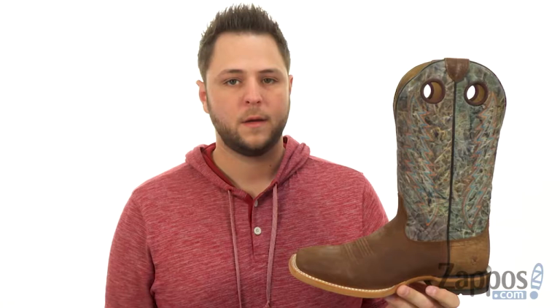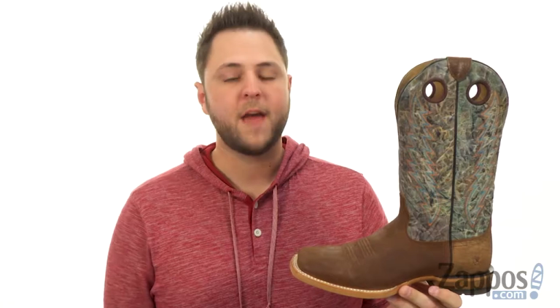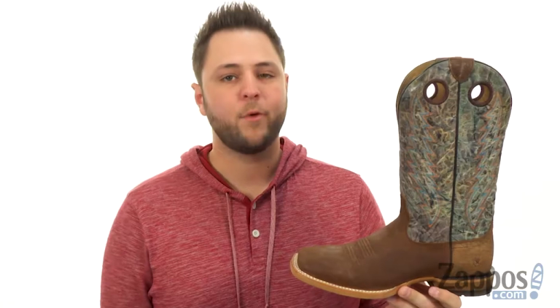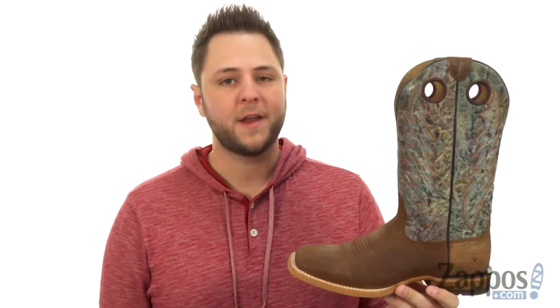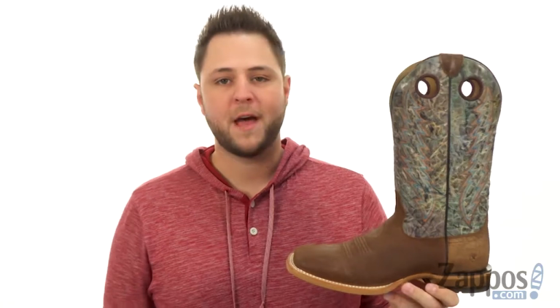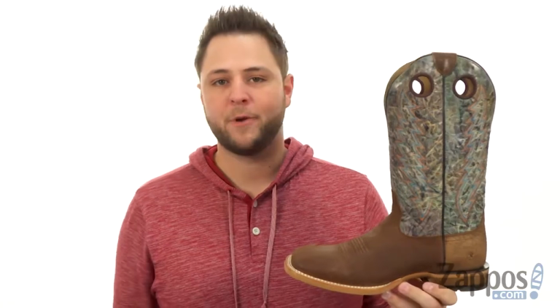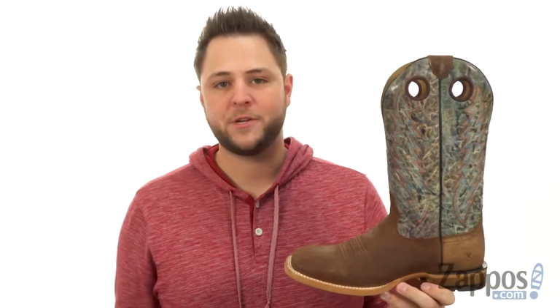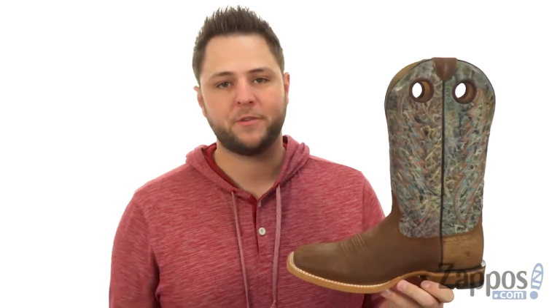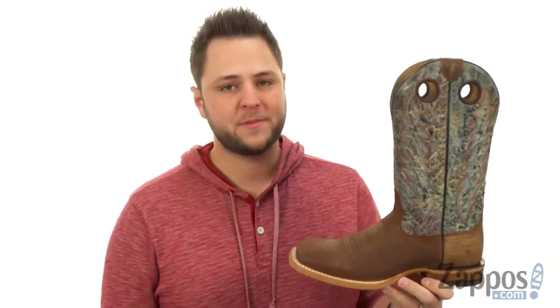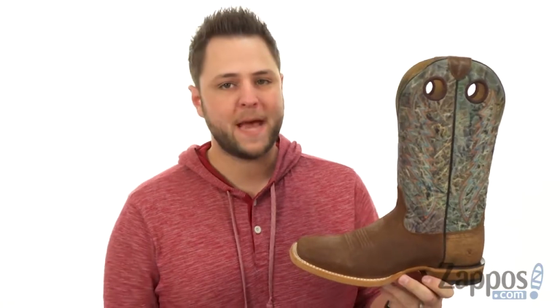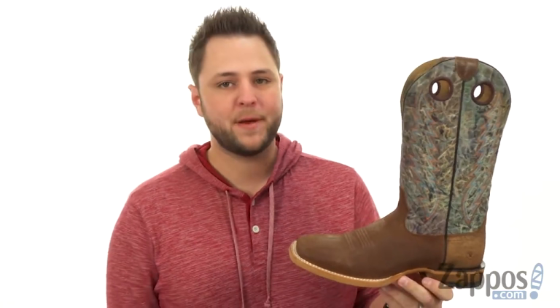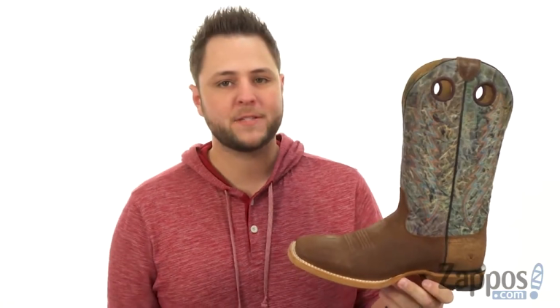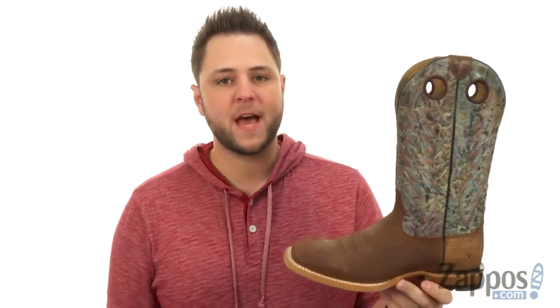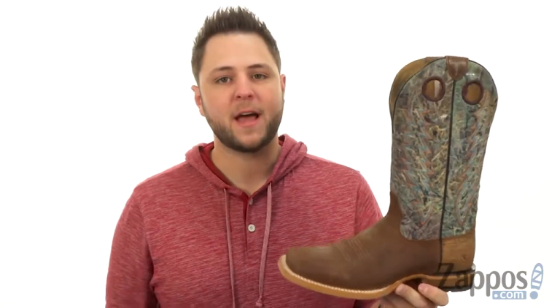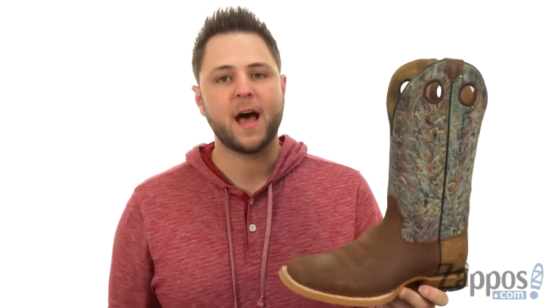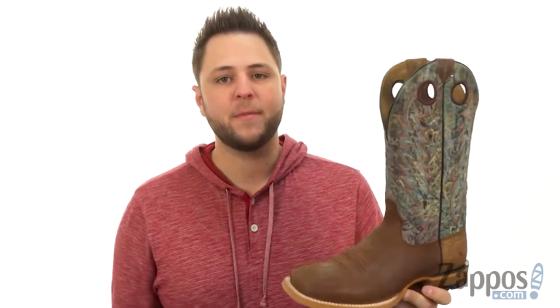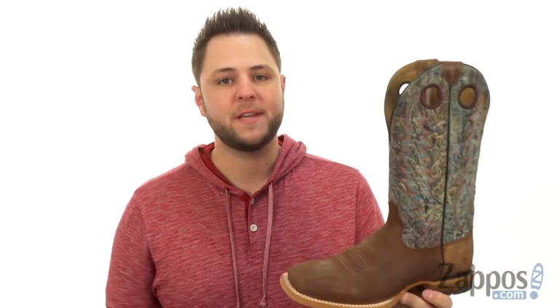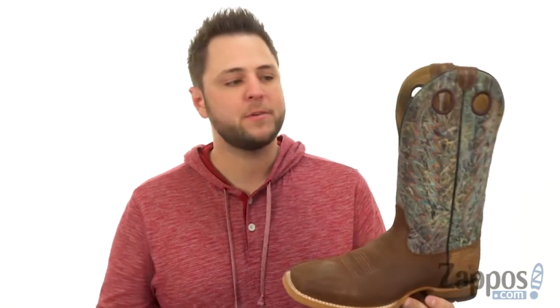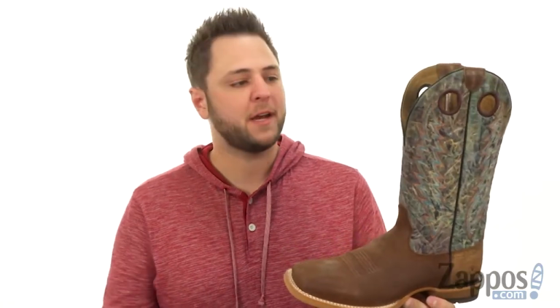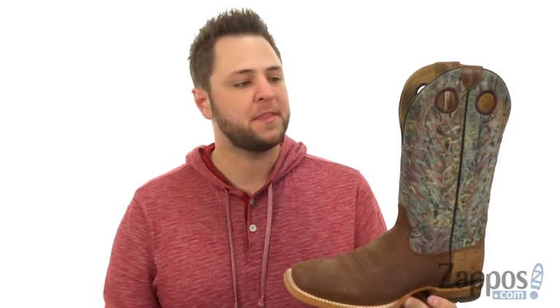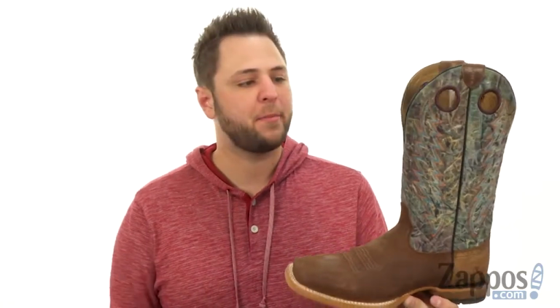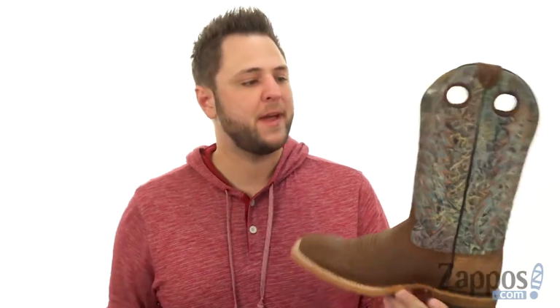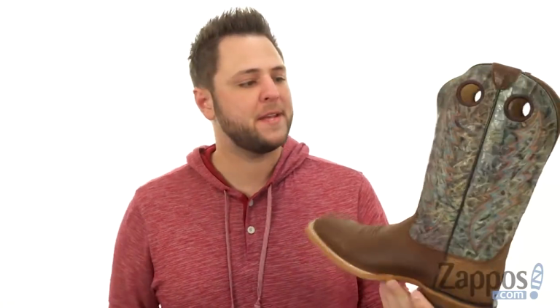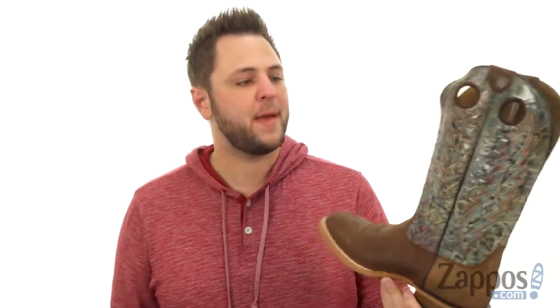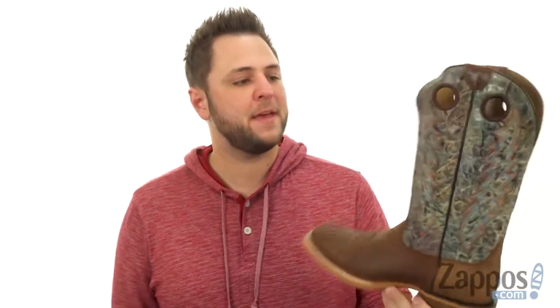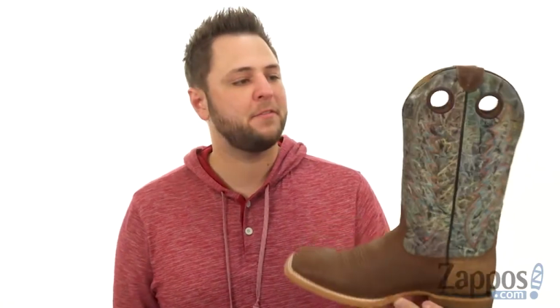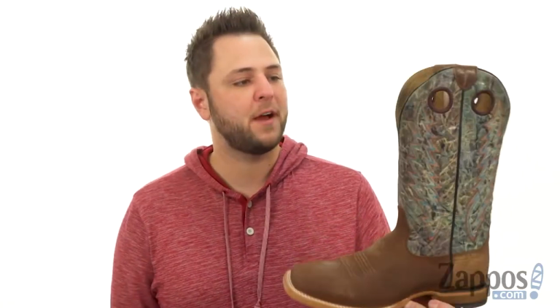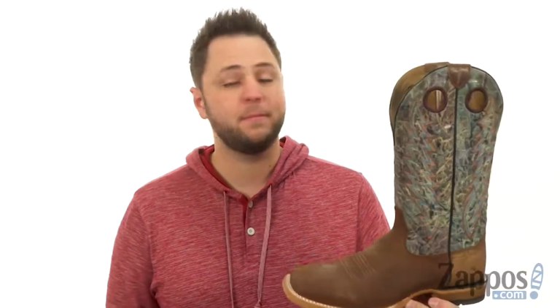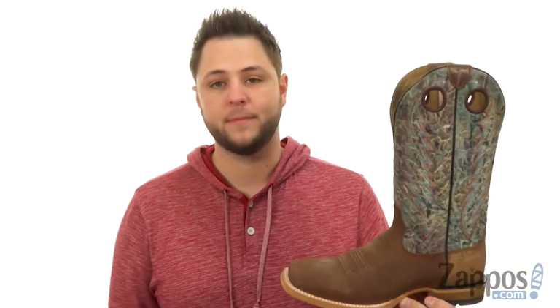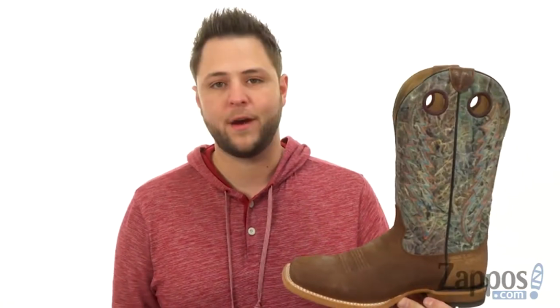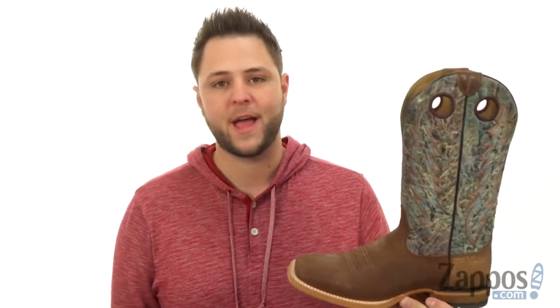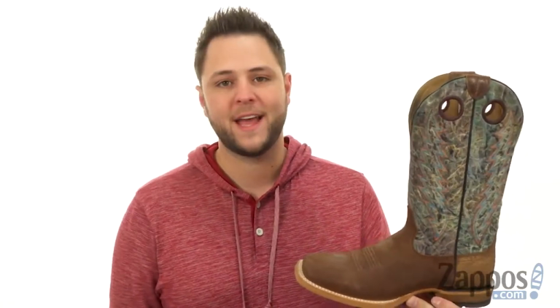Hey everyone, I'm Richard from Zappos.com and today we're checking out the Branding Pen from Ariat.